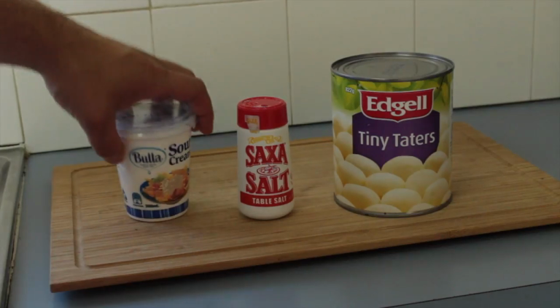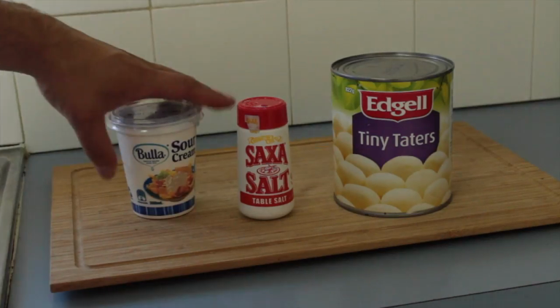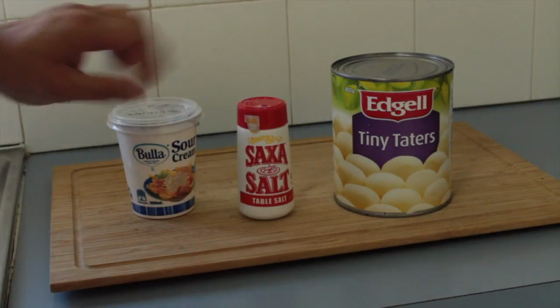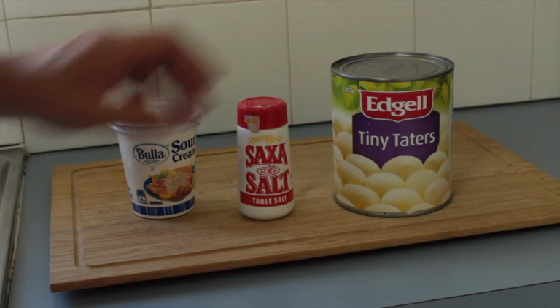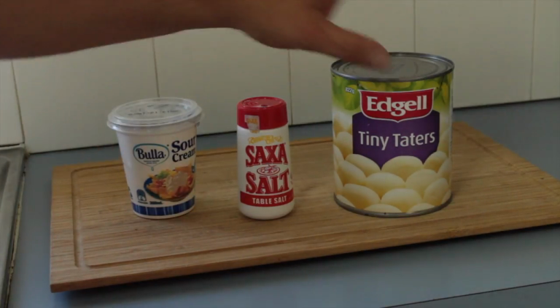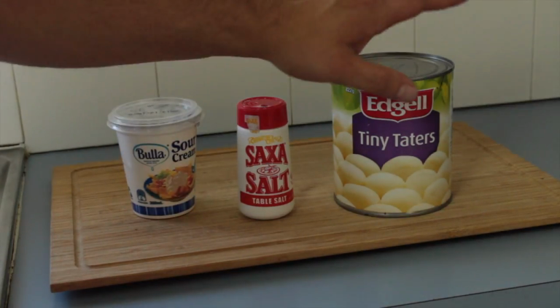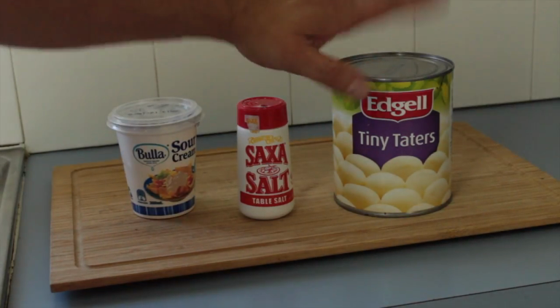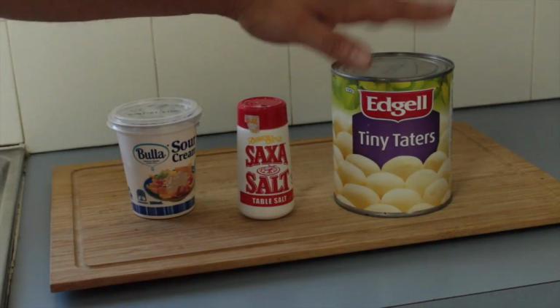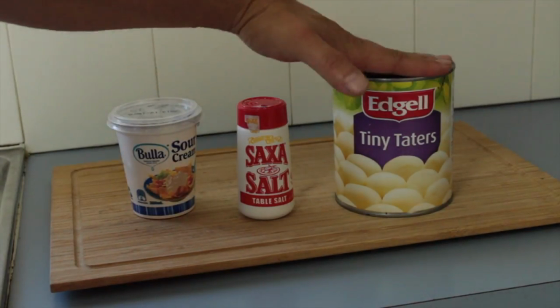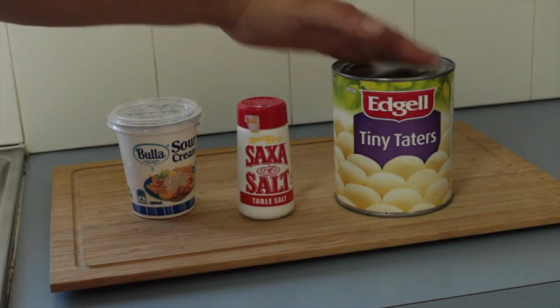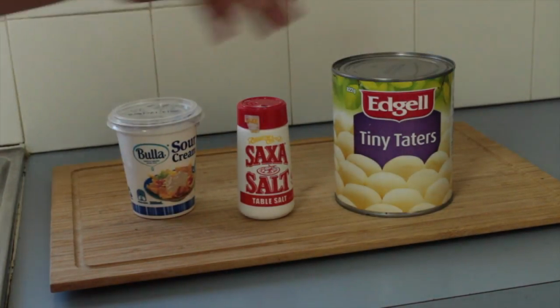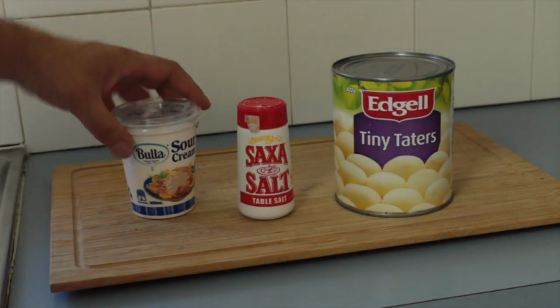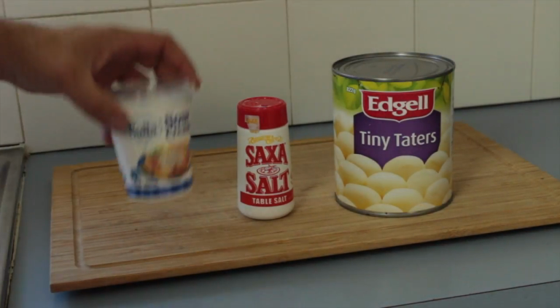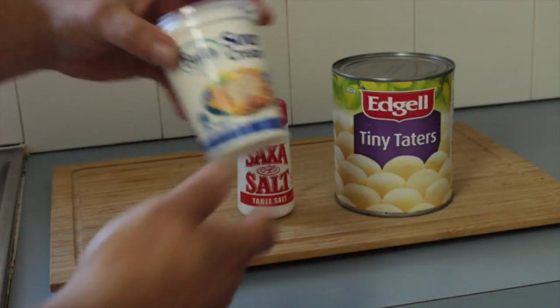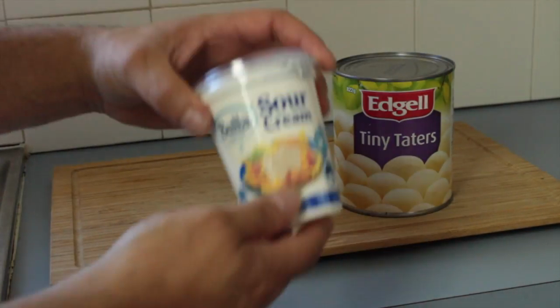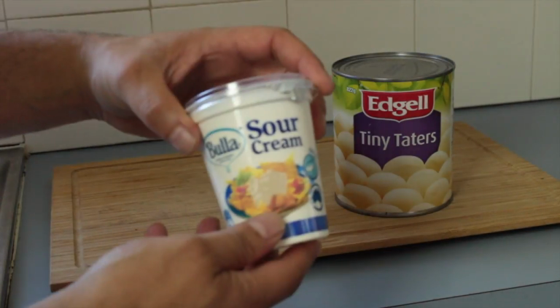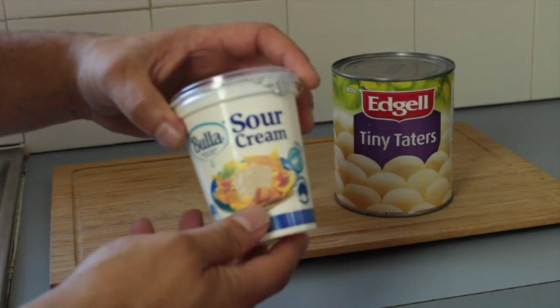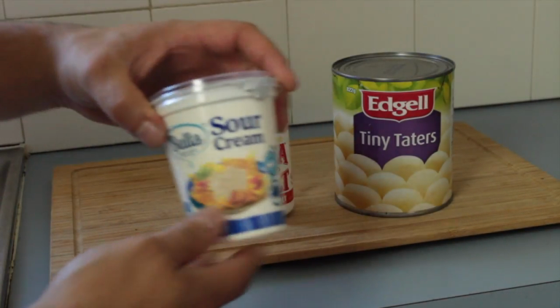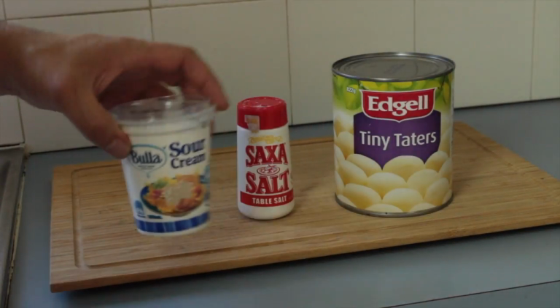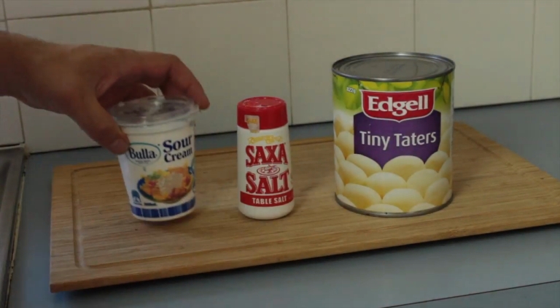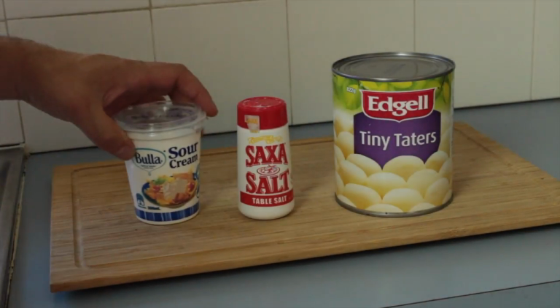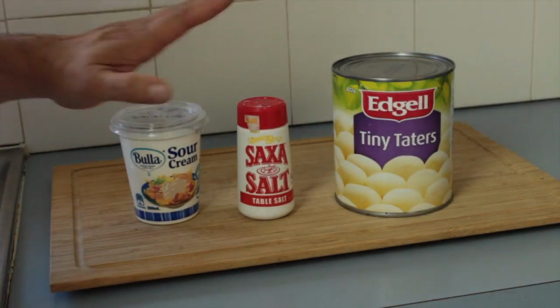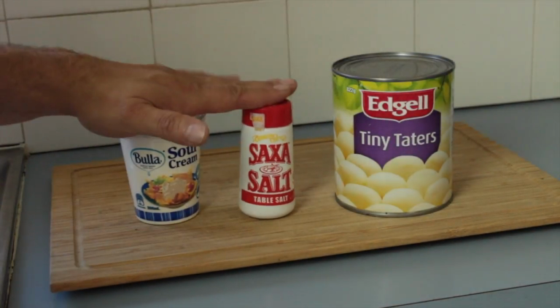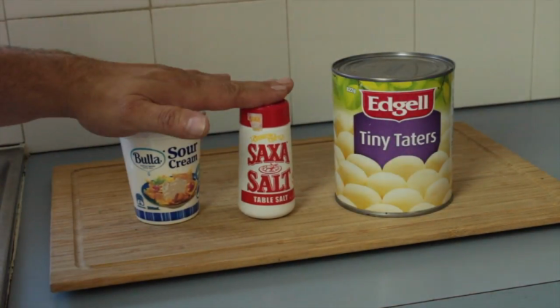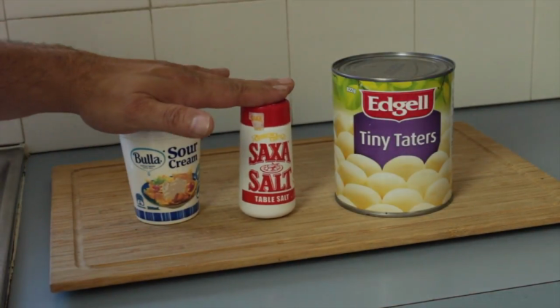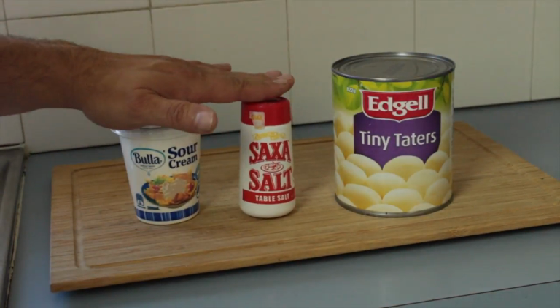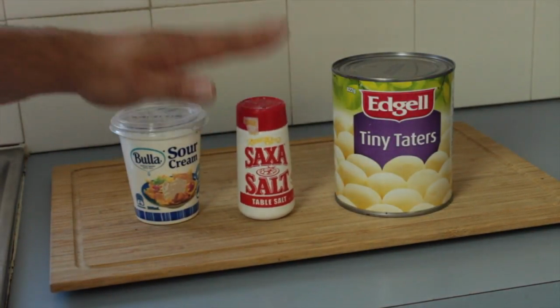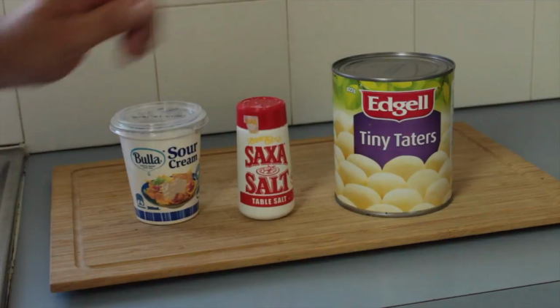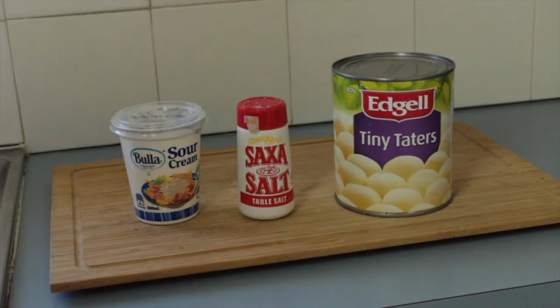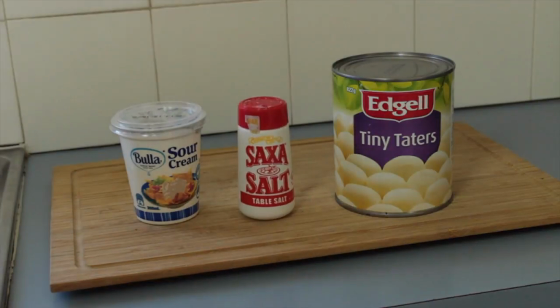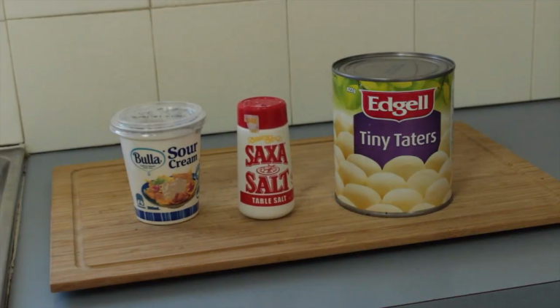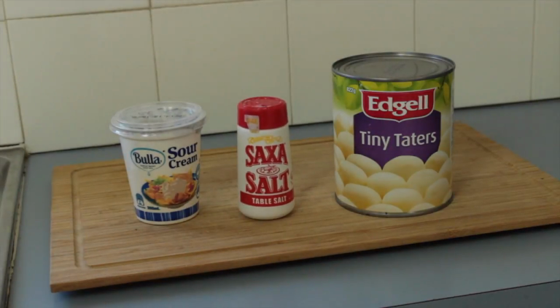Get yourself a can of potatoes from your local supermarket and some sour cream. You're going to need a little bit of salt as well.